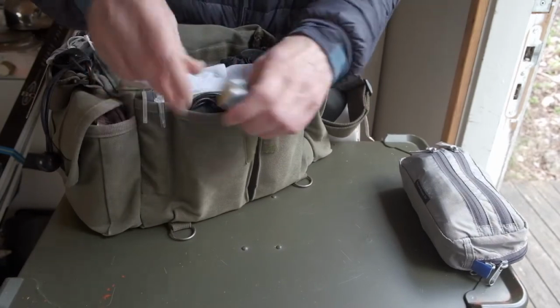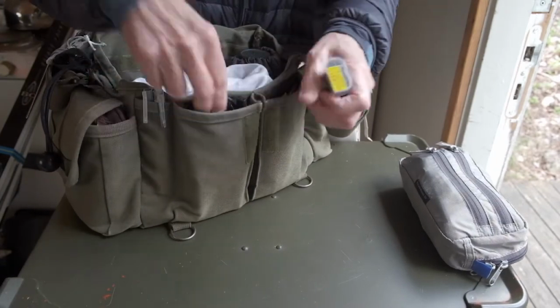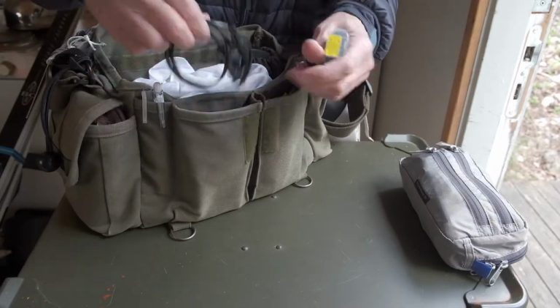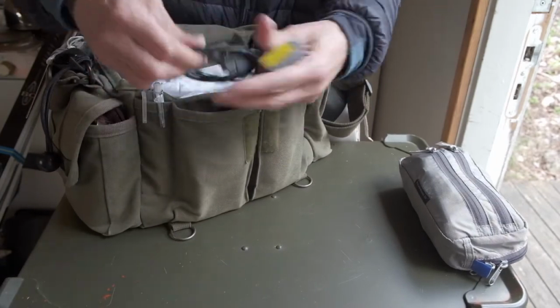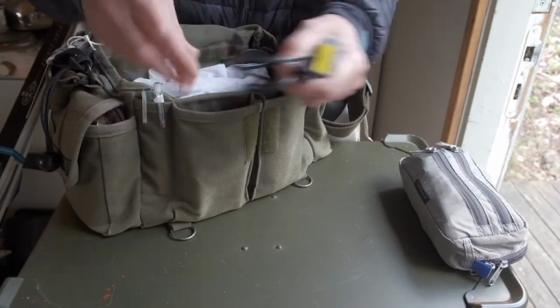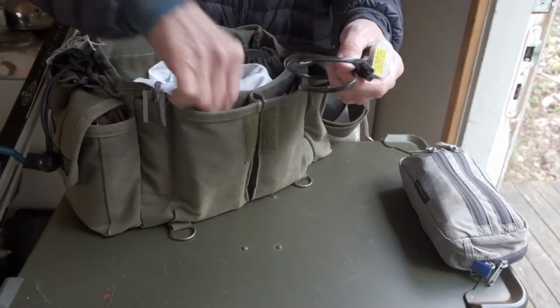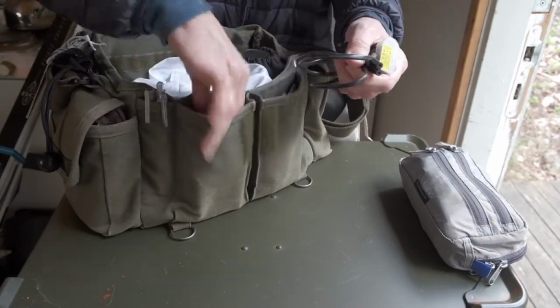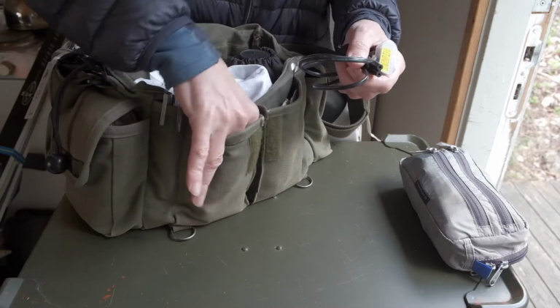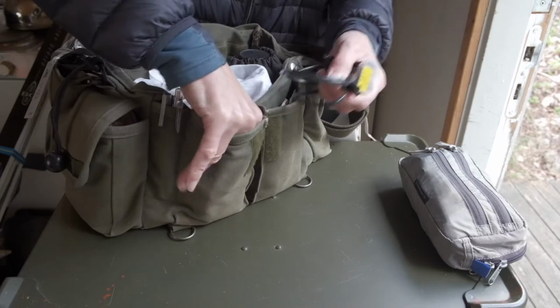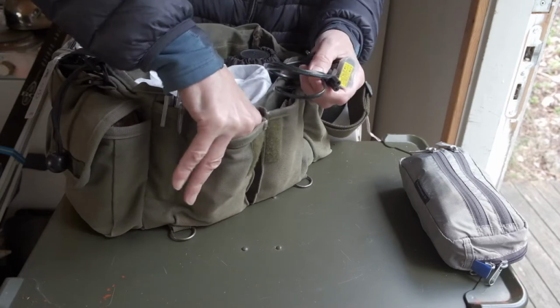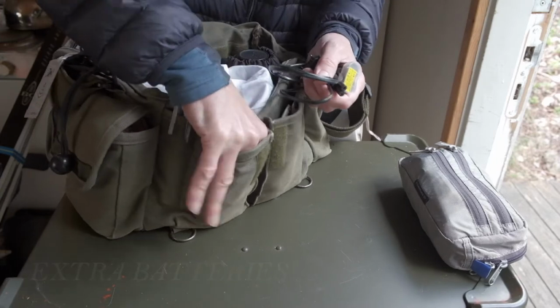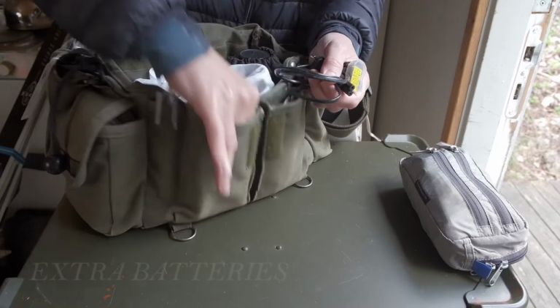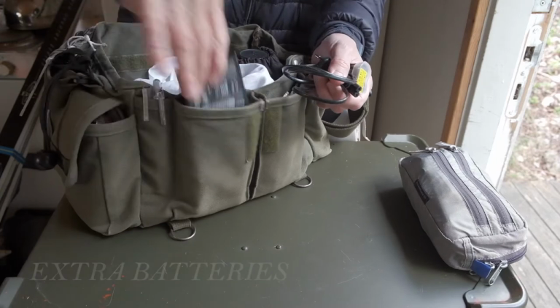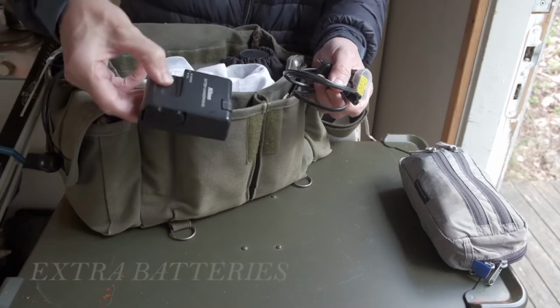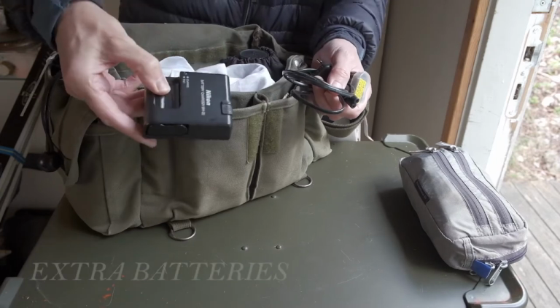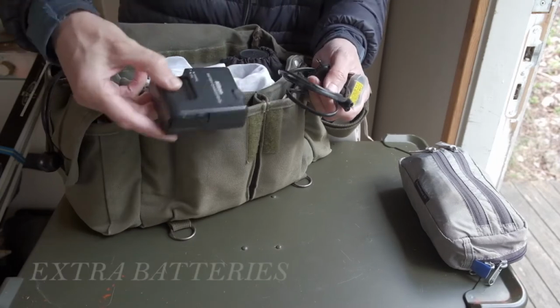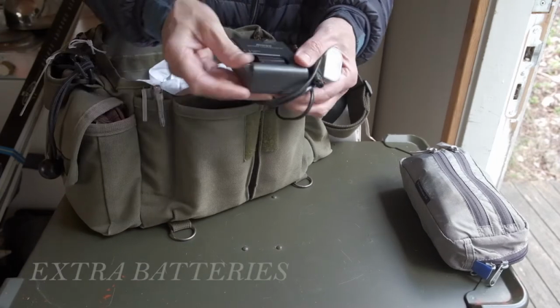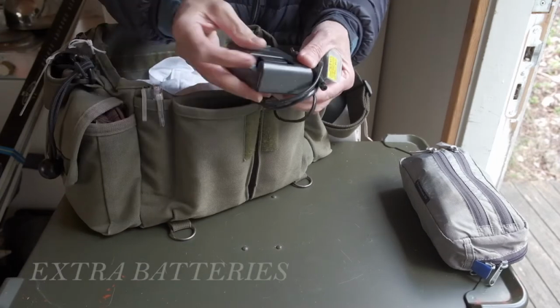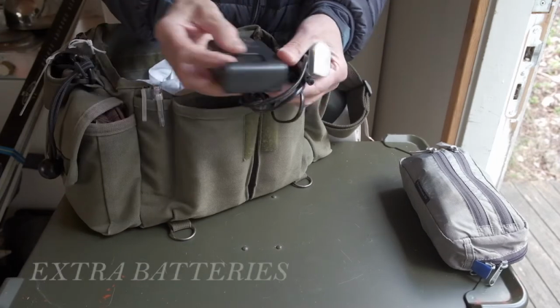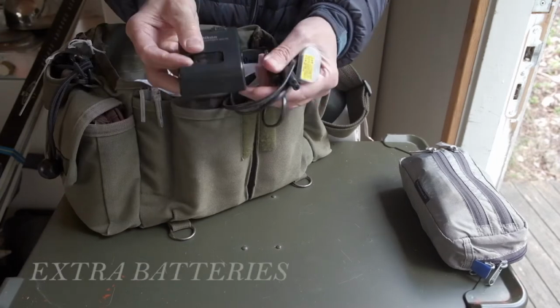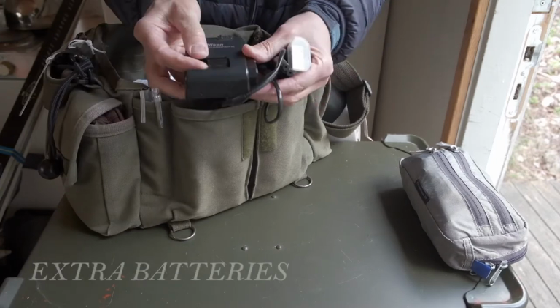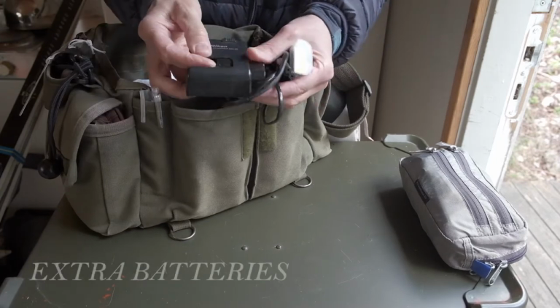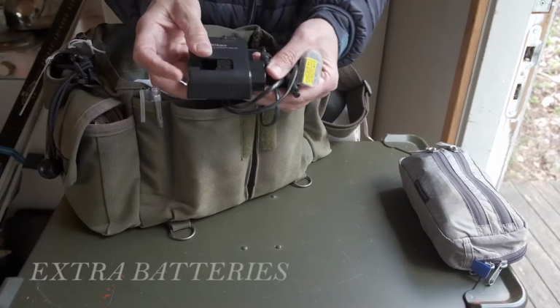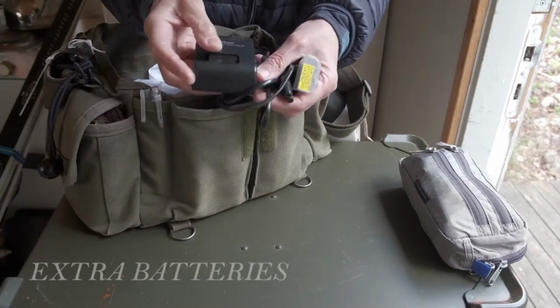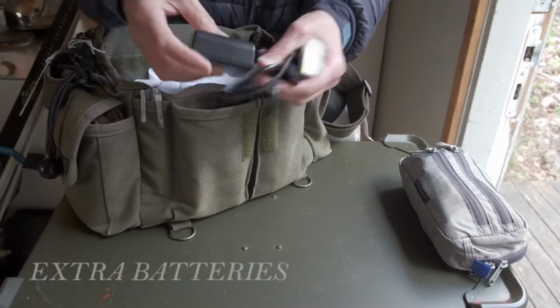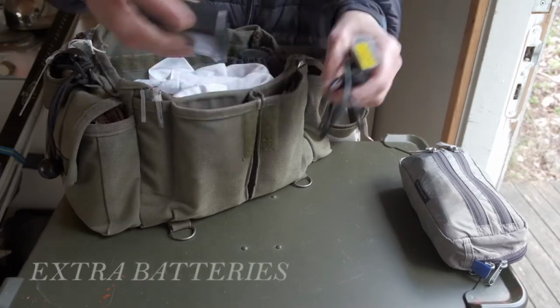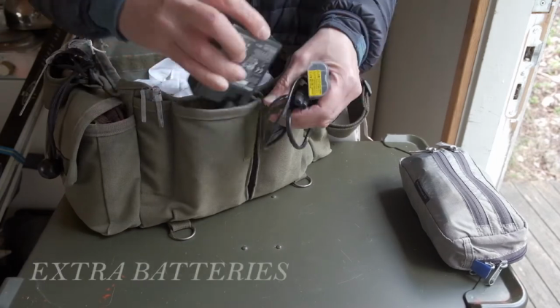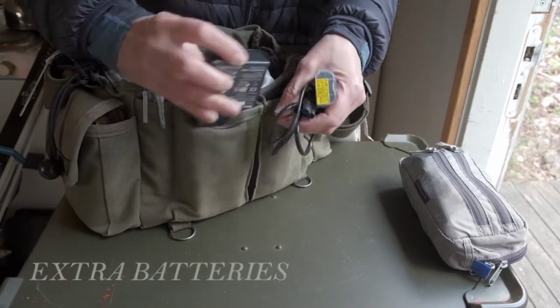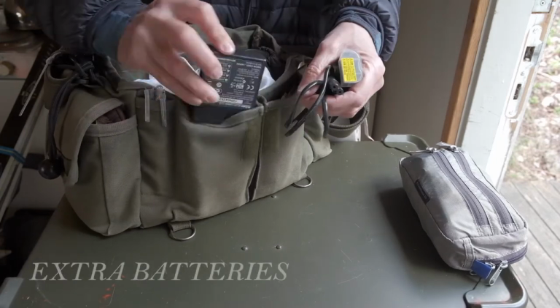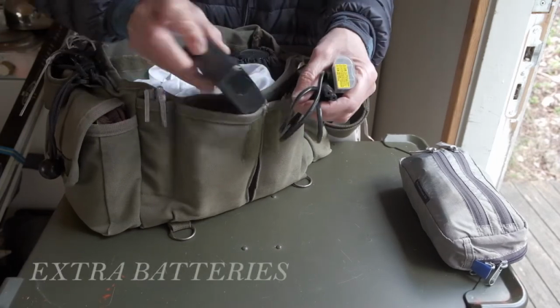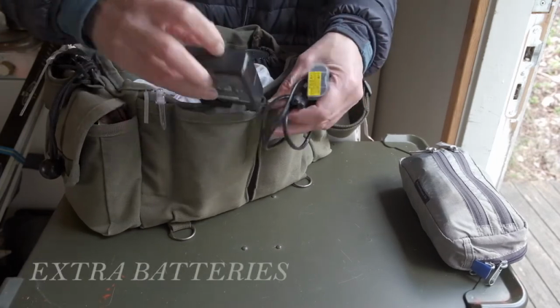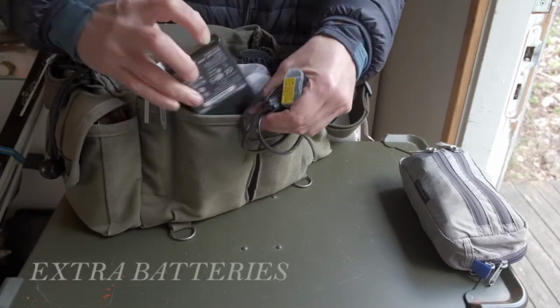In the right front pocket I store extra batteries and charger, and in the left I have bits and pieces.